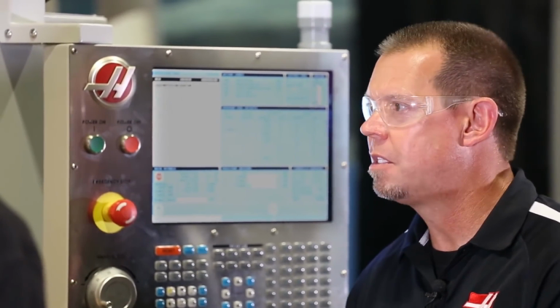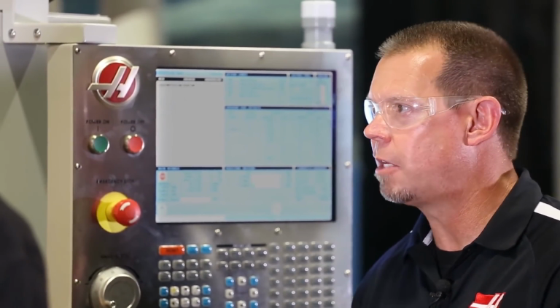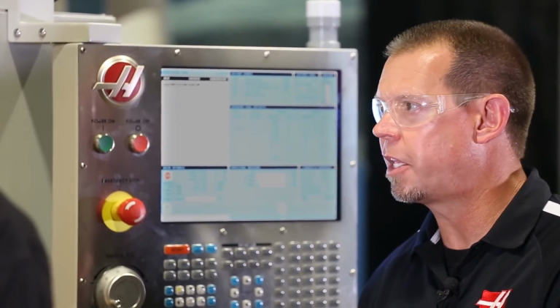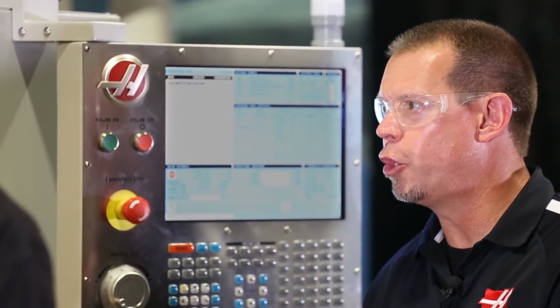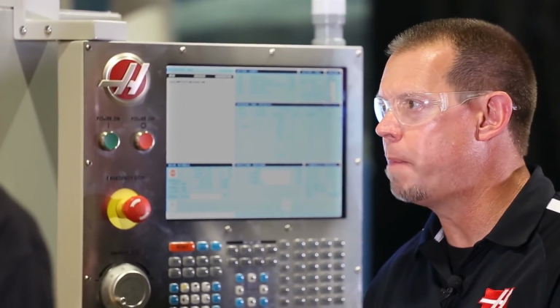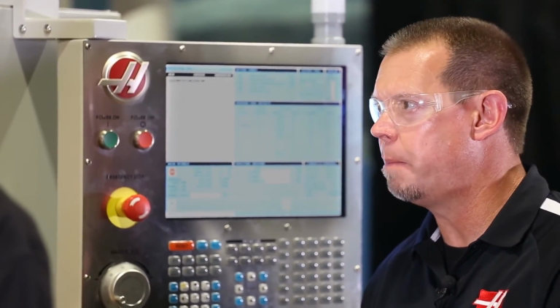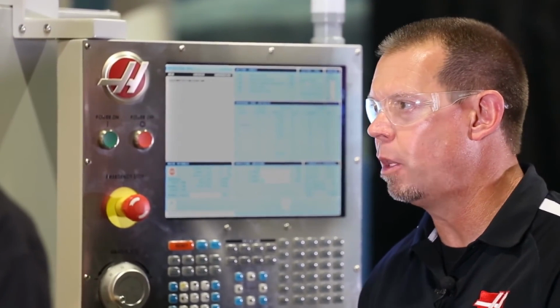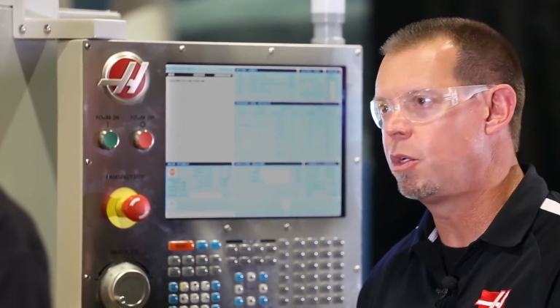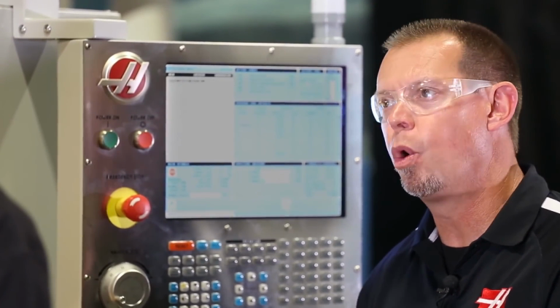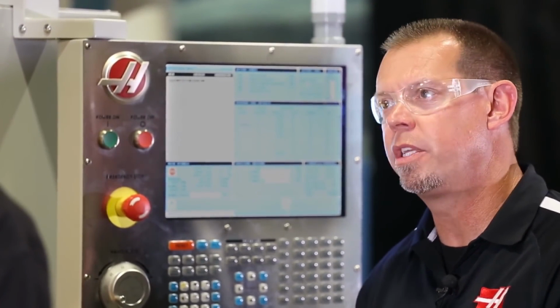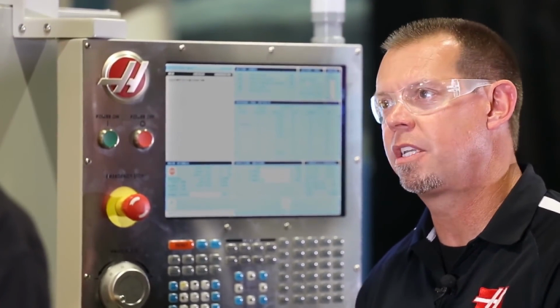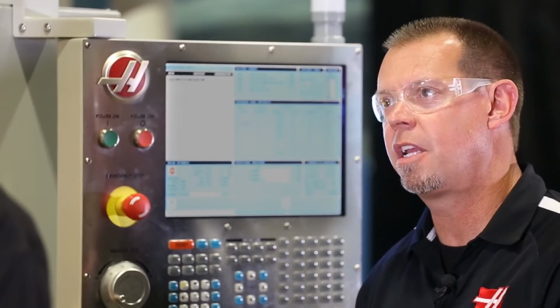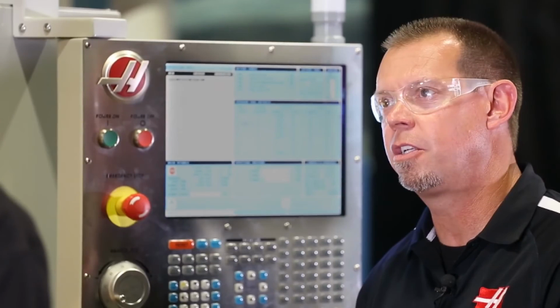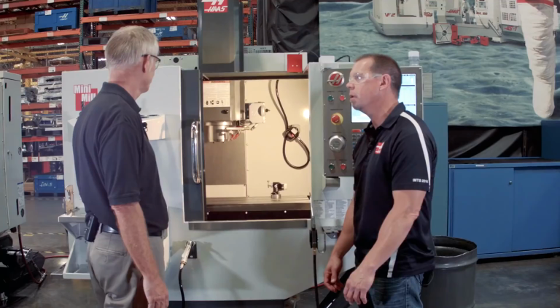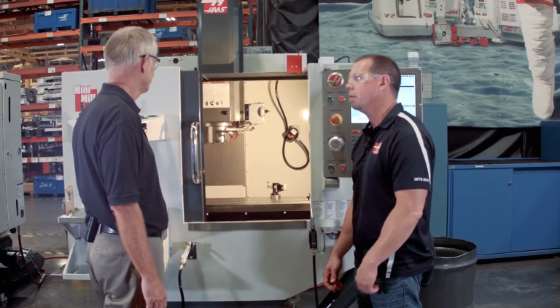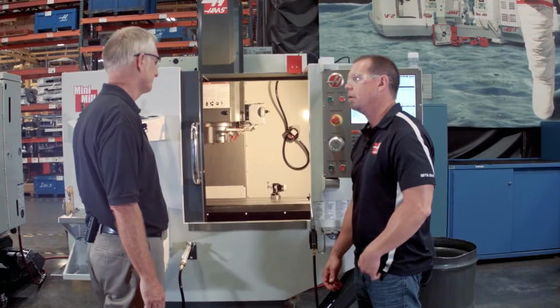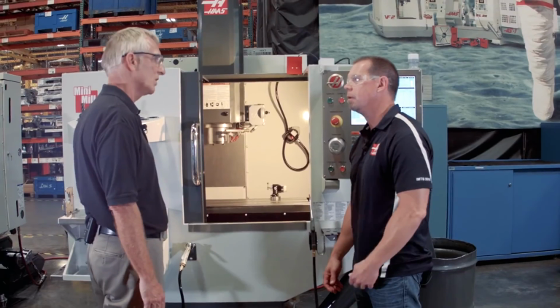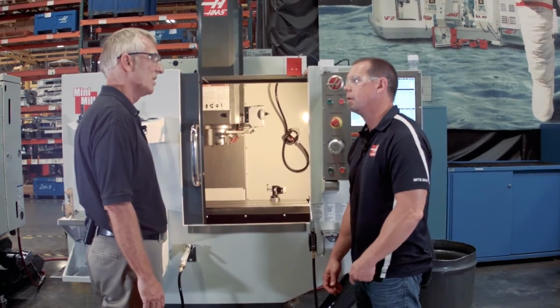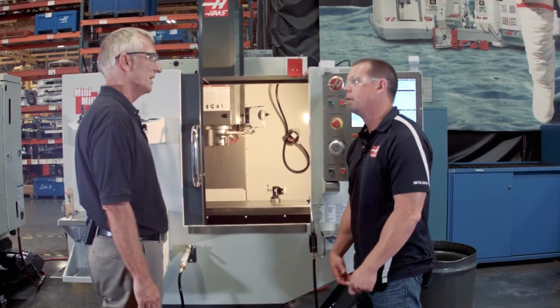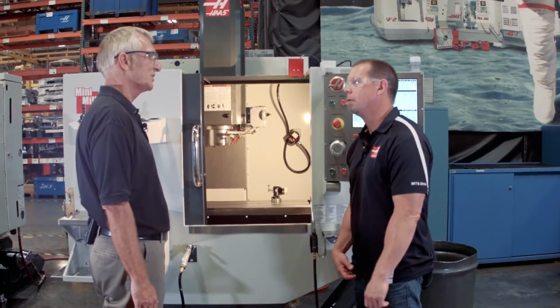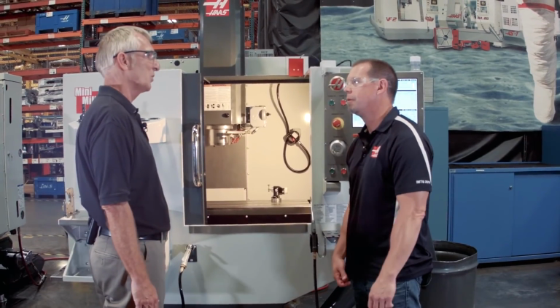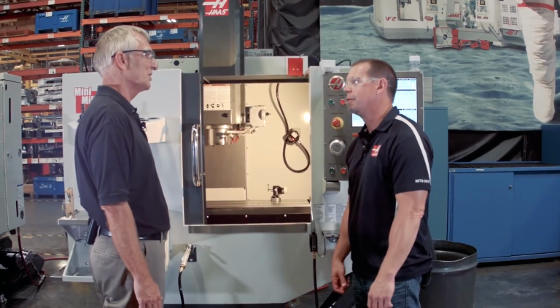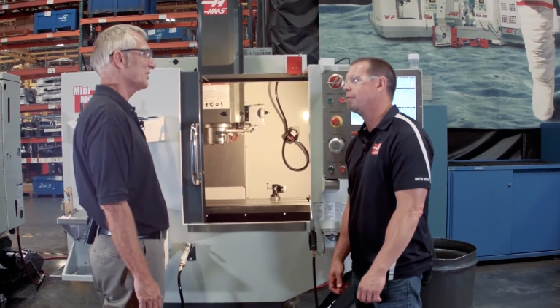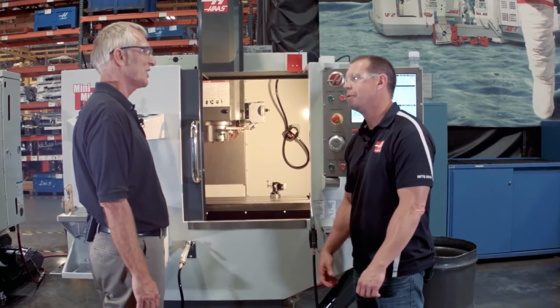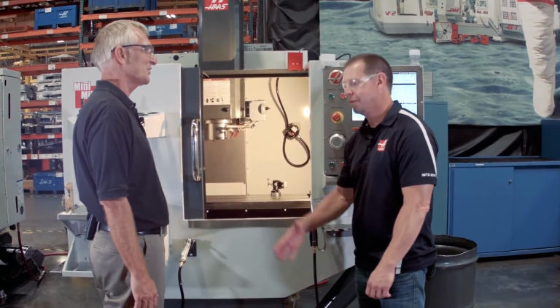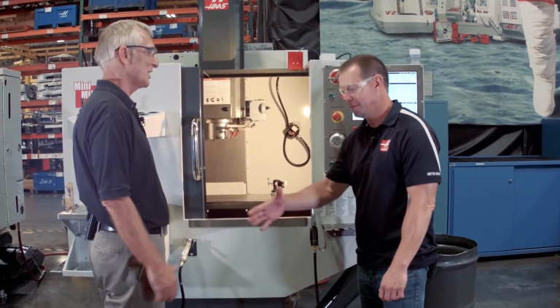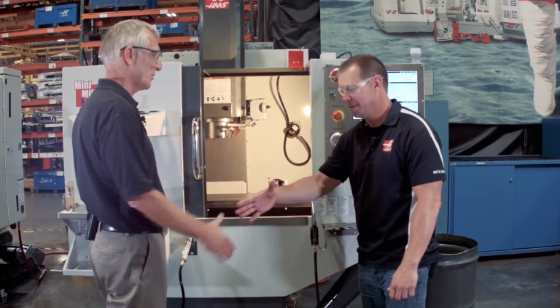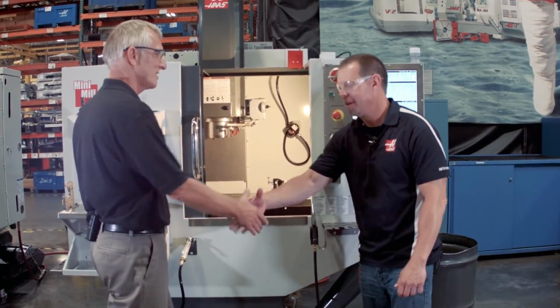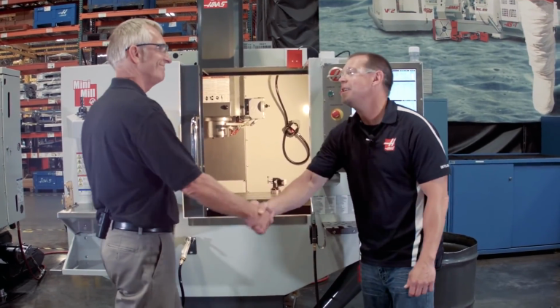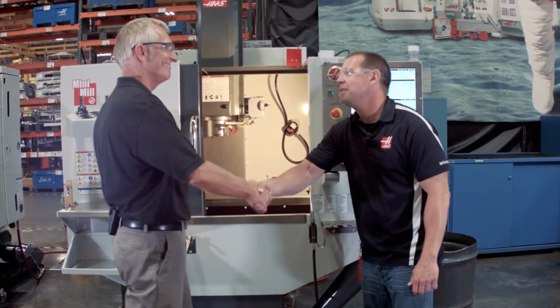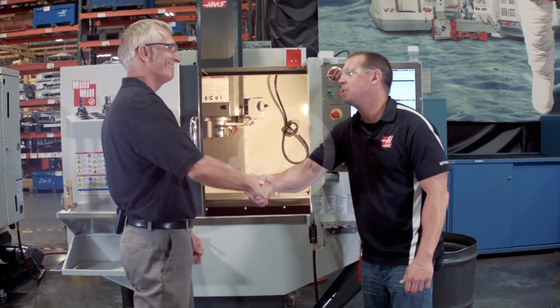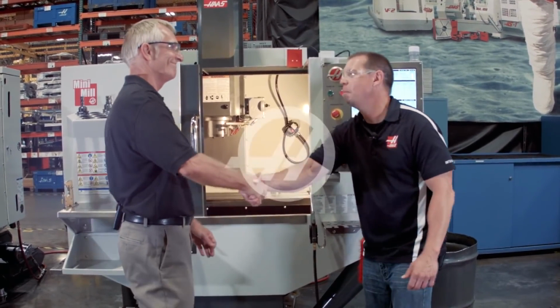Sounds like the new Mini-Mill is a worthy successor. I think it's a worthy successor. Thanks, Brian. Thanks, Bob.